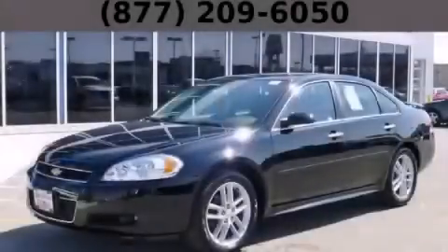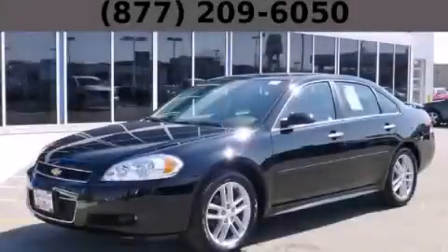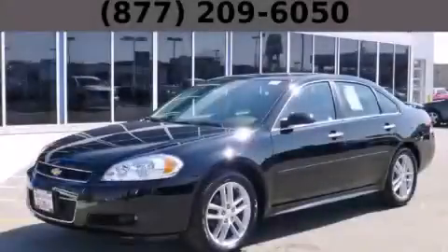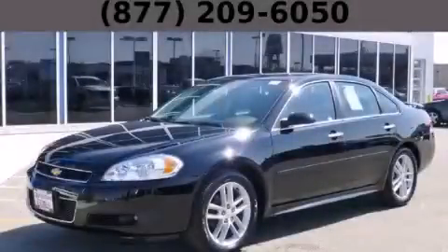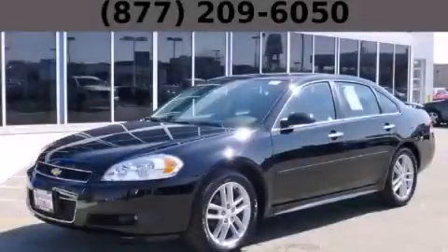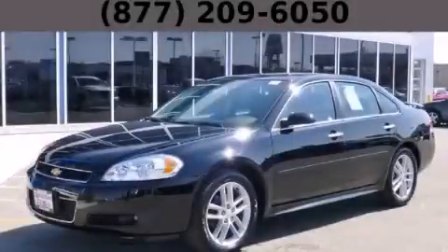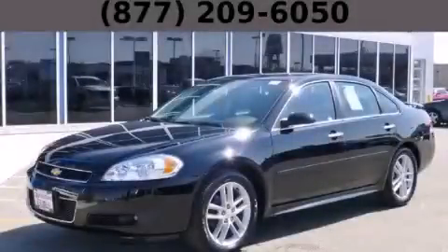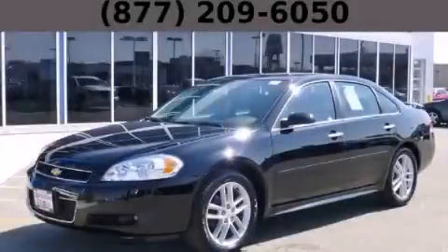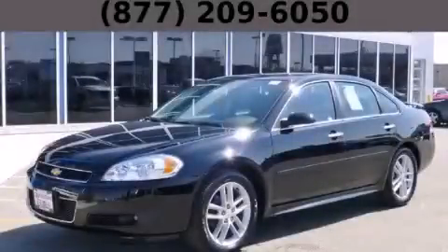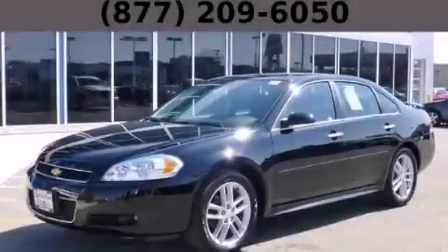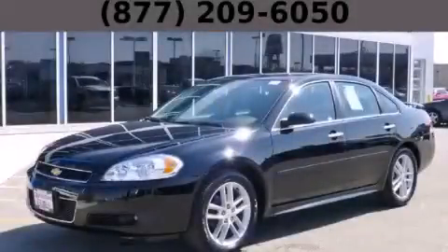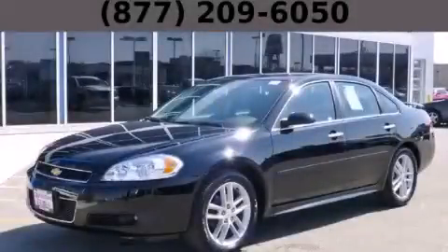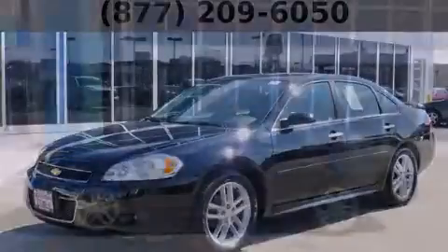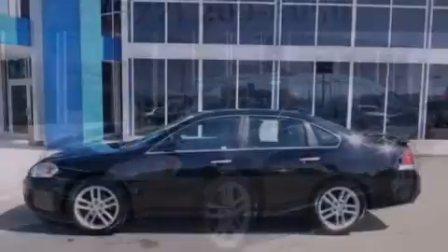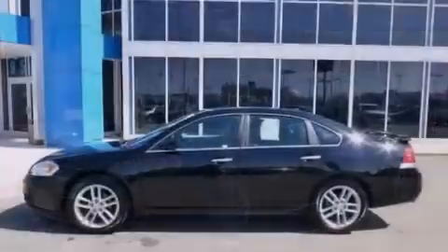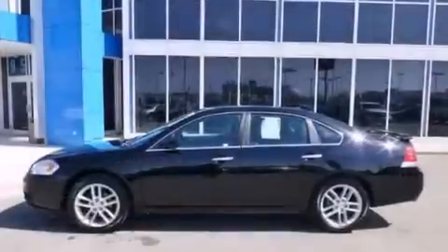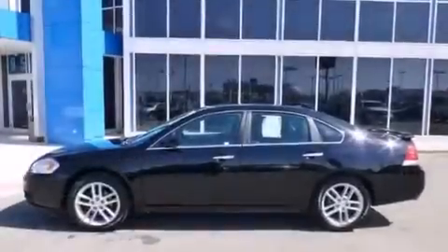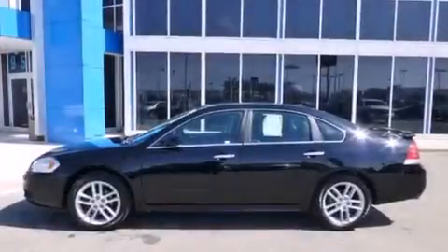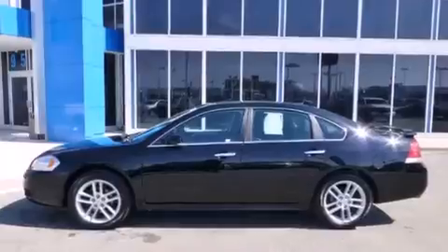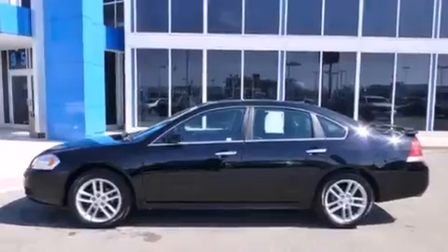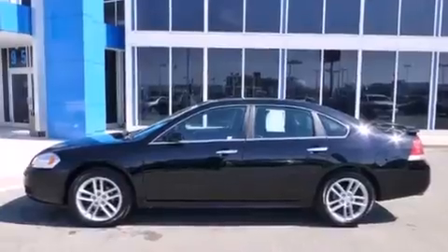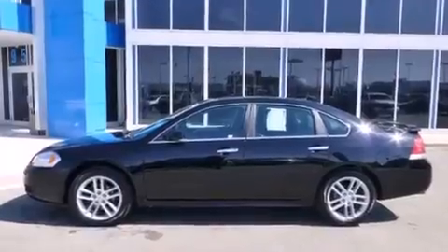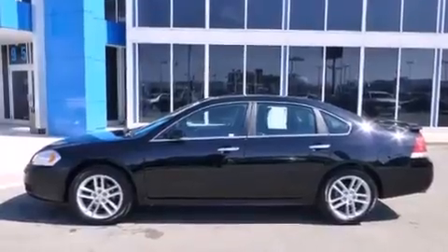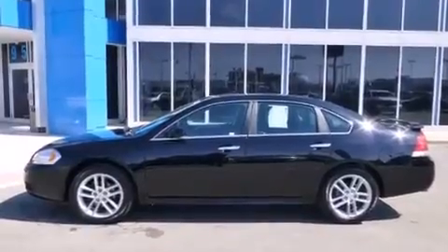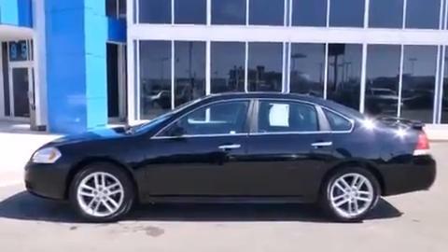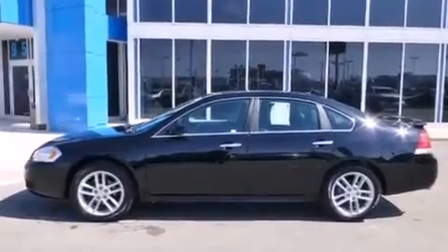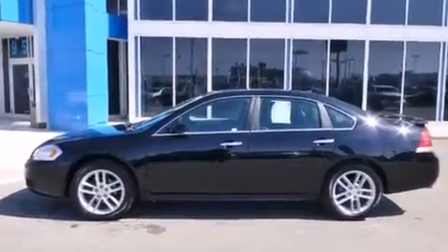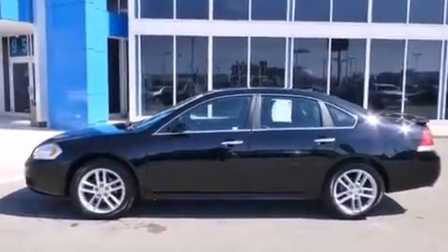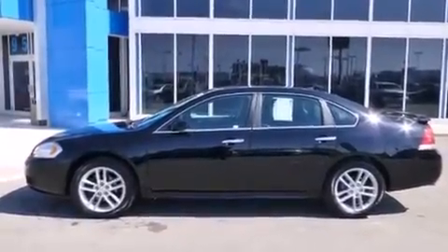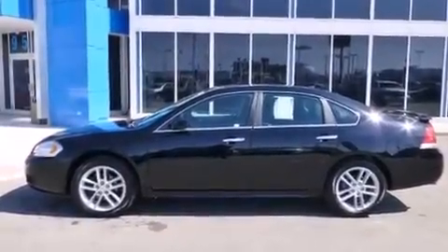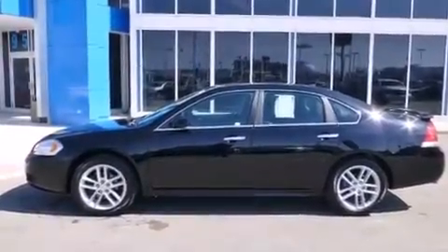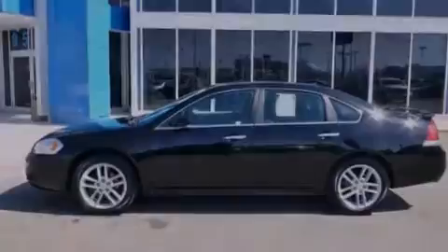This is a 2013 Chevrolet Impala. It features a 3.6-liter, six-cylinder engine and an automatic transmission.